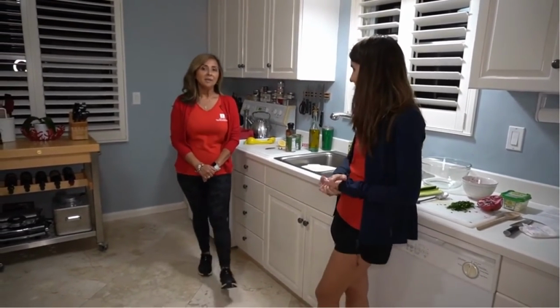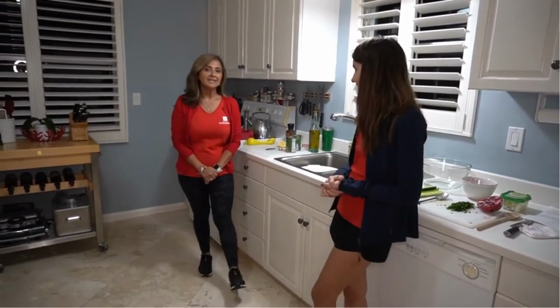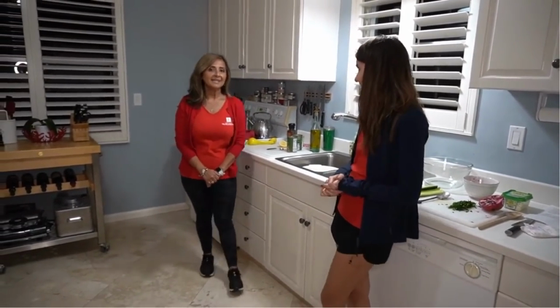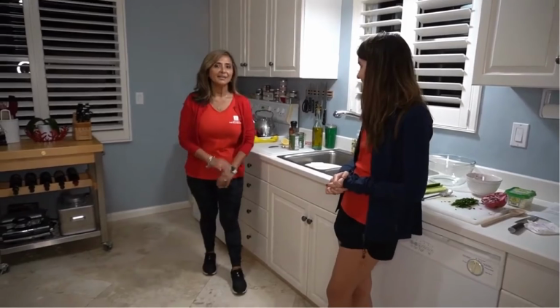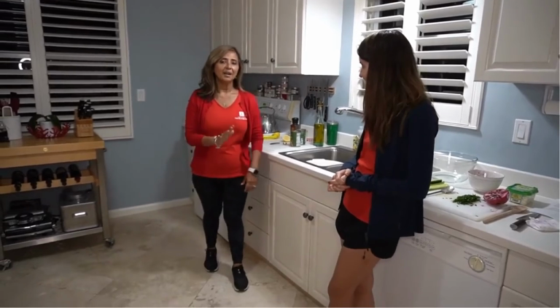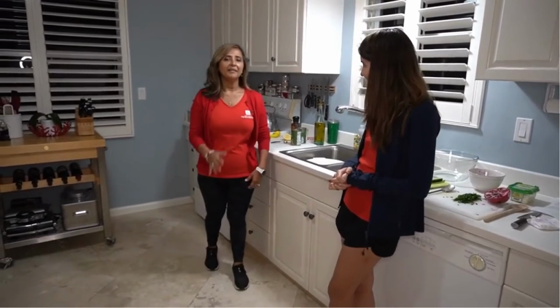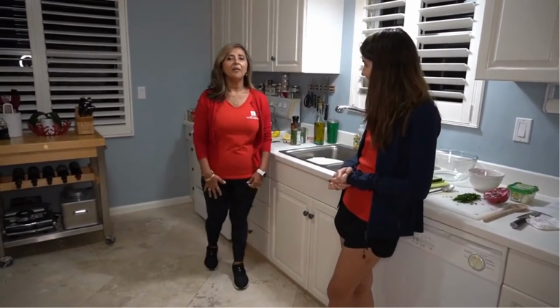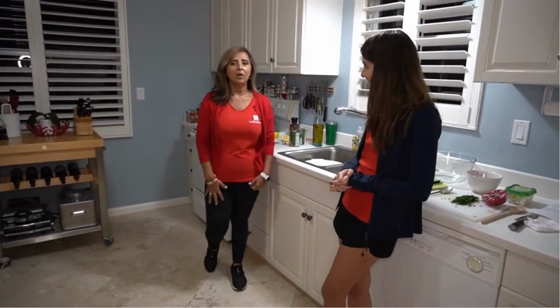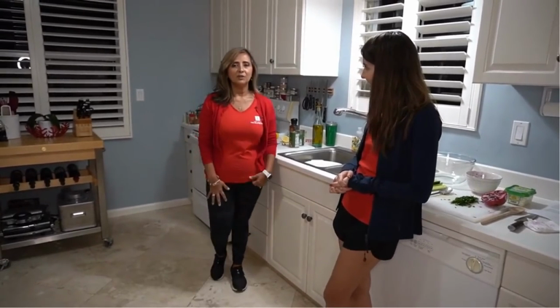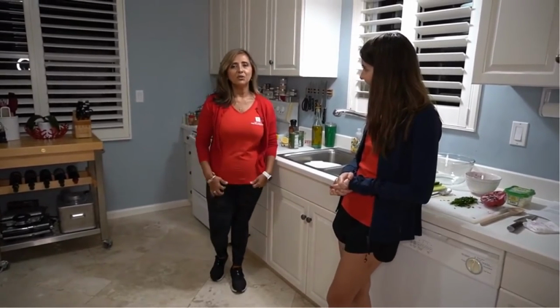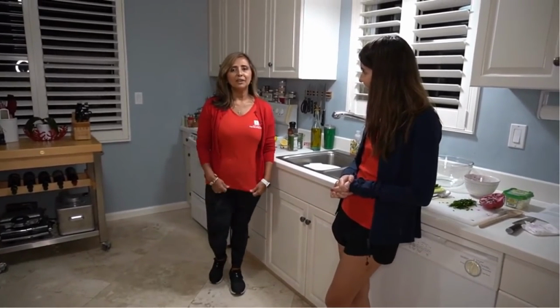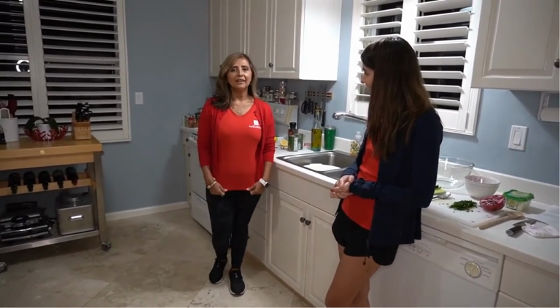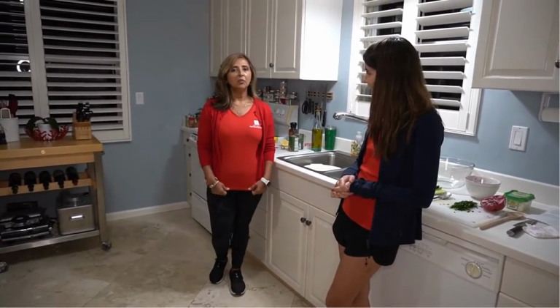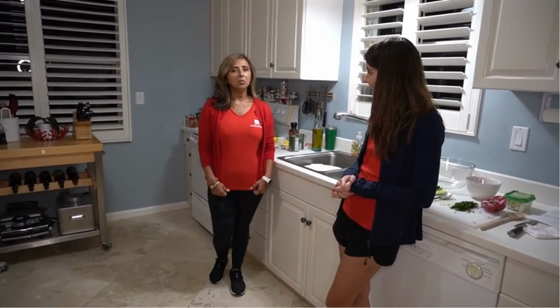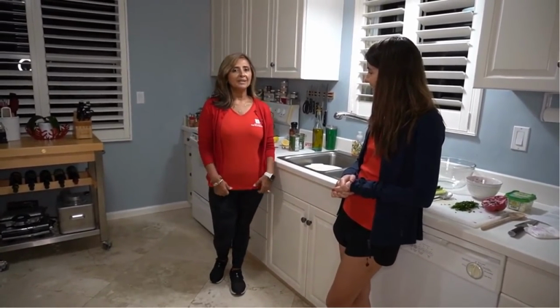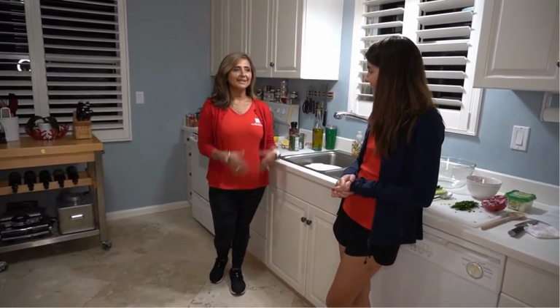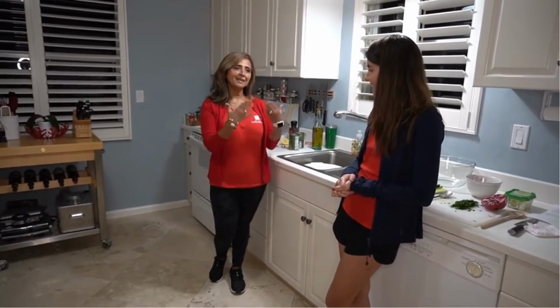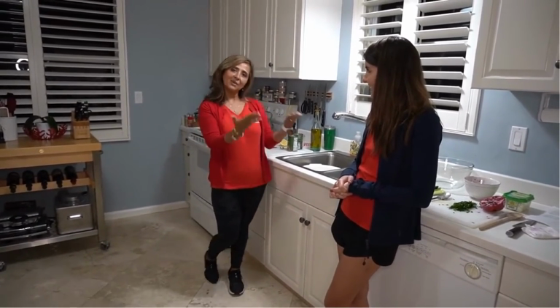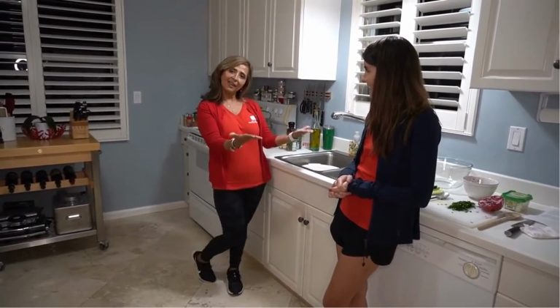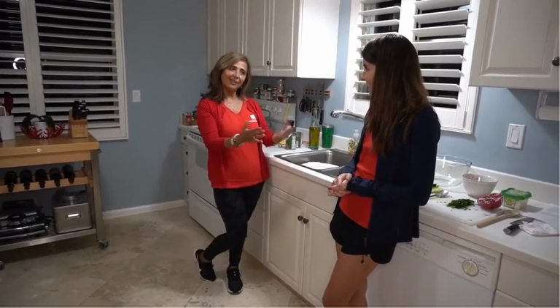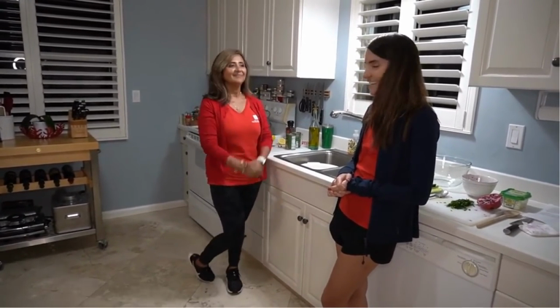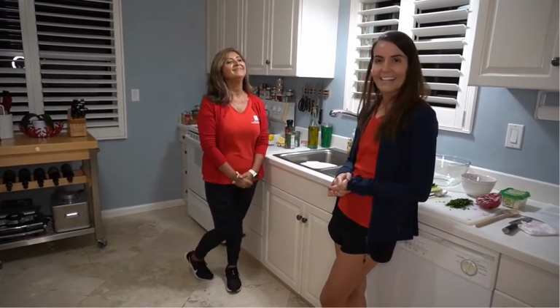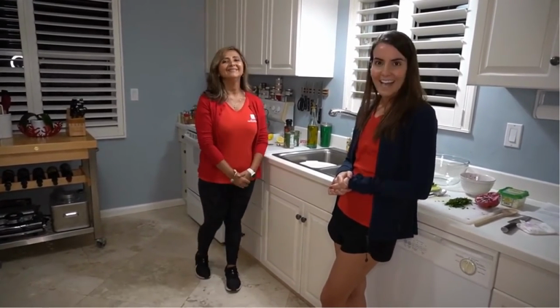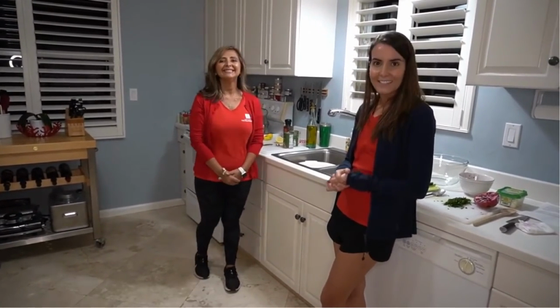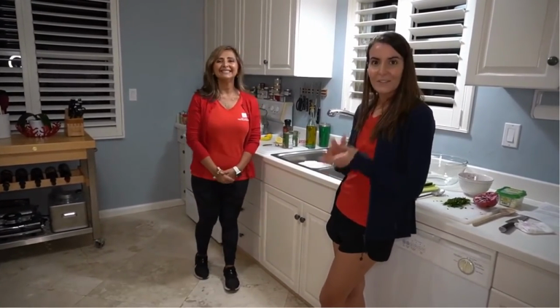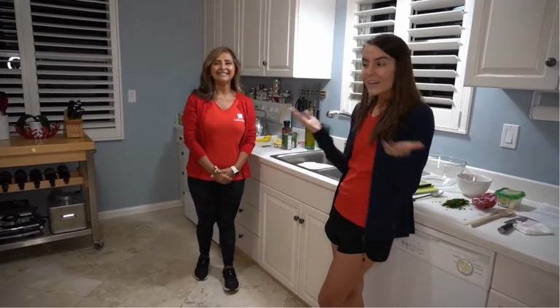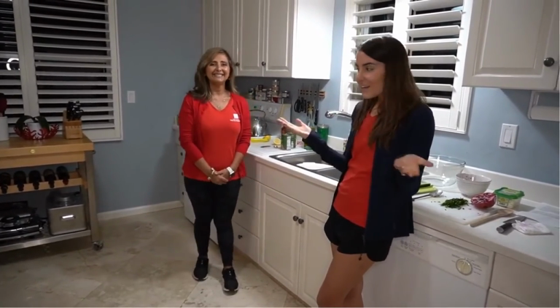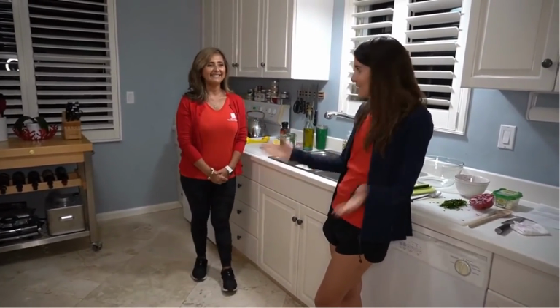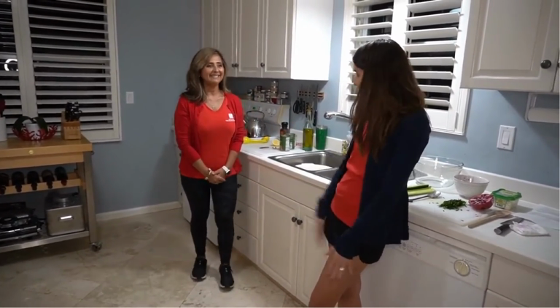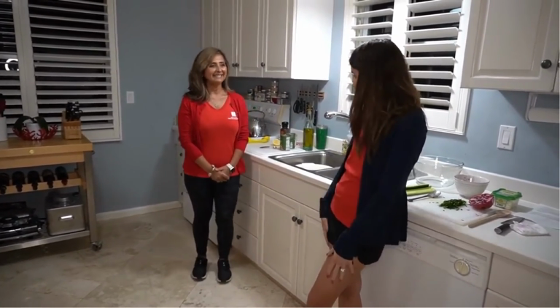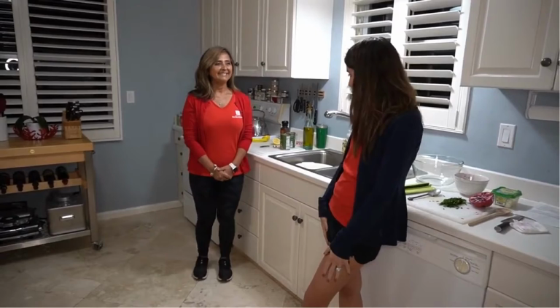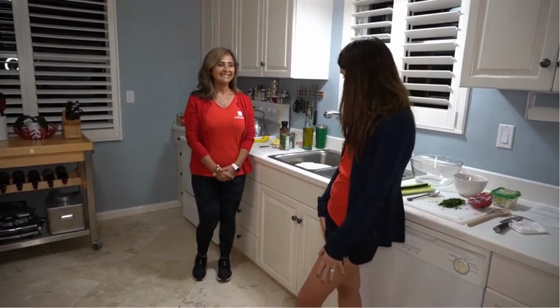My name is Cecilia. I'm part of the Junior League and I will be assisting Mary-Kate. So let's get started.